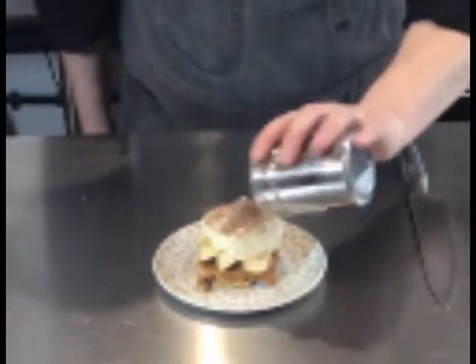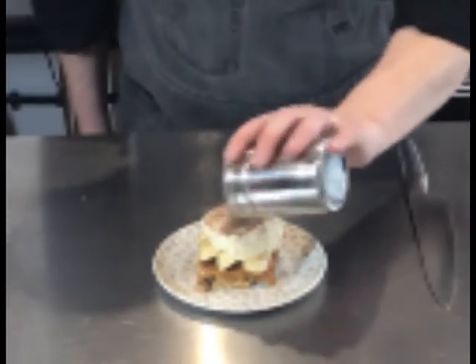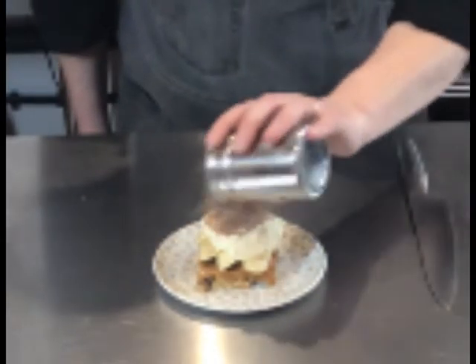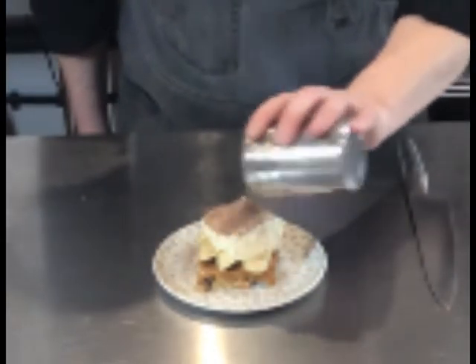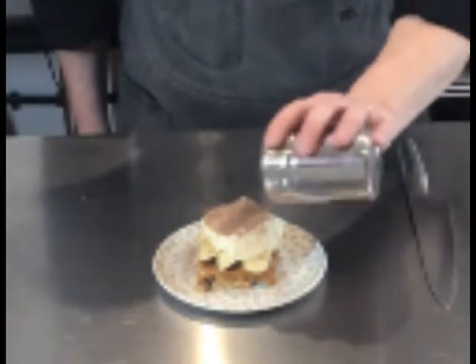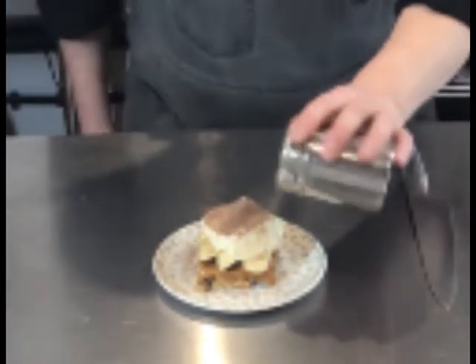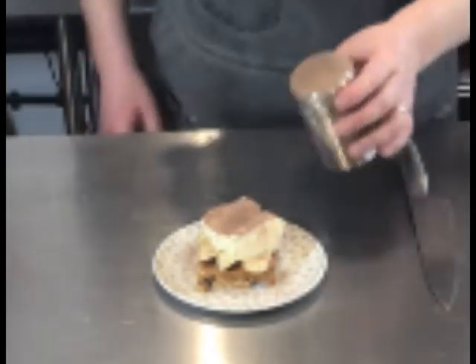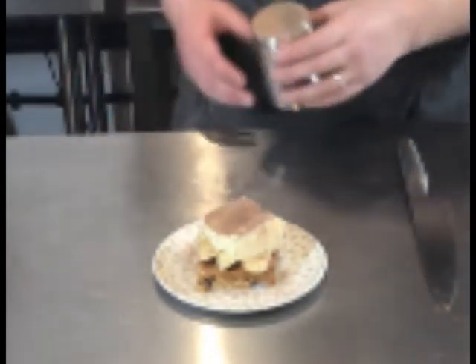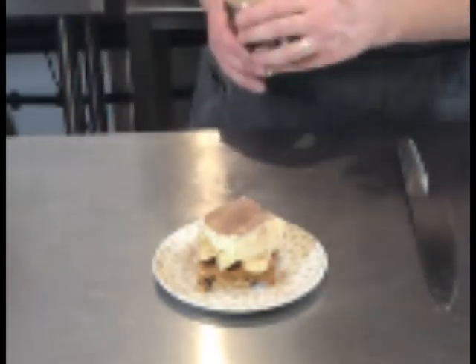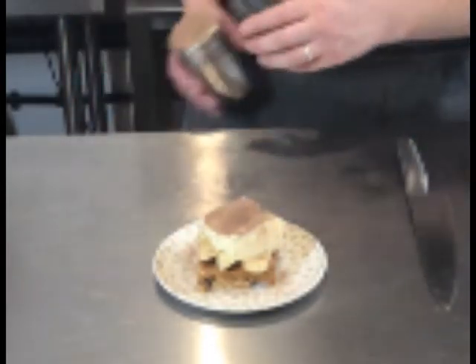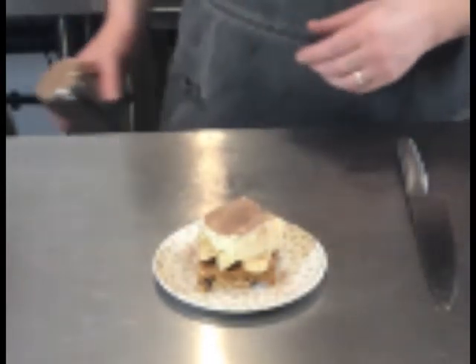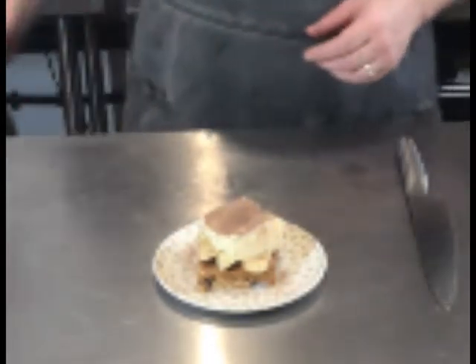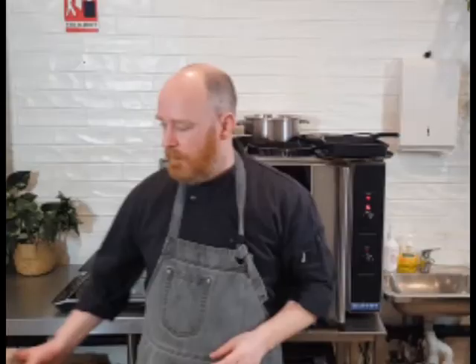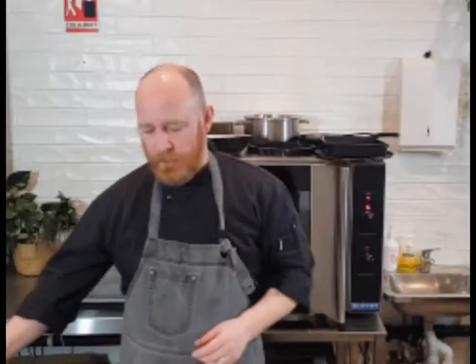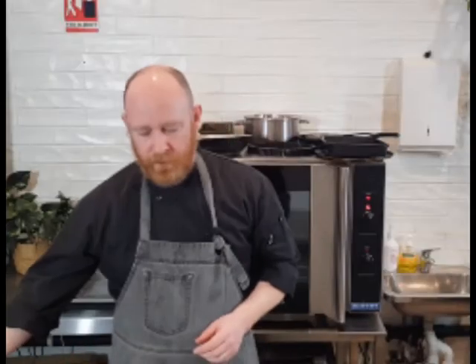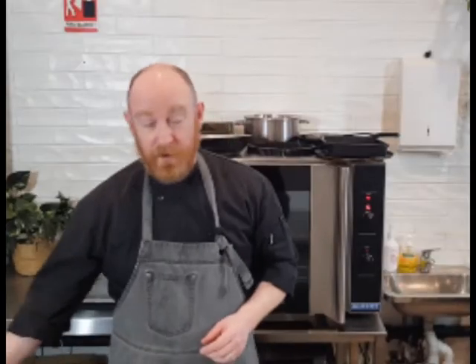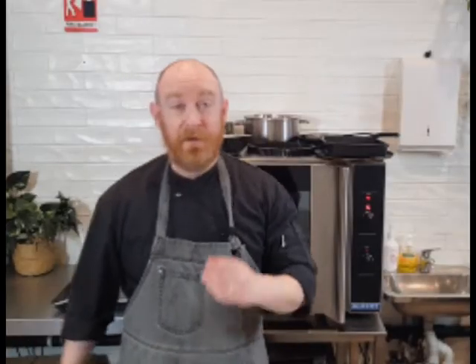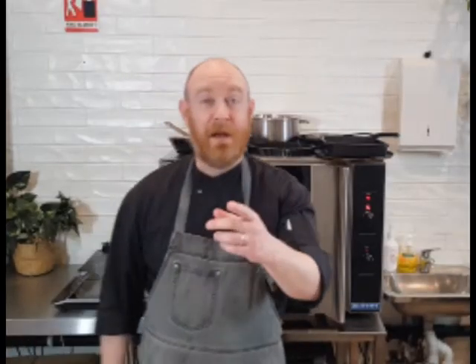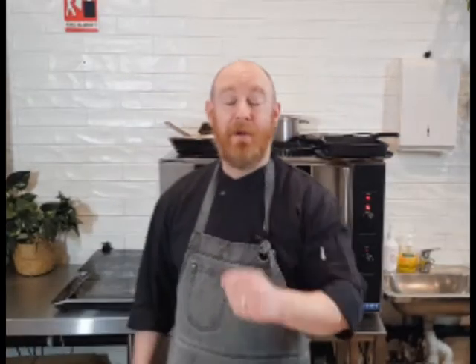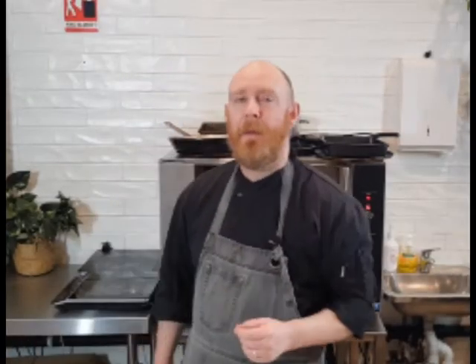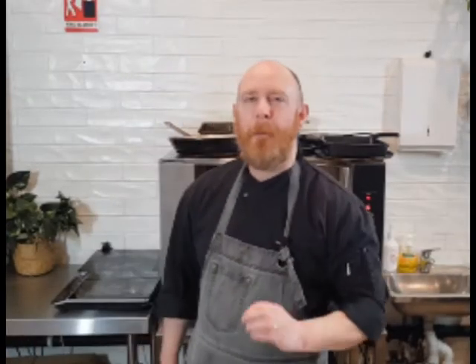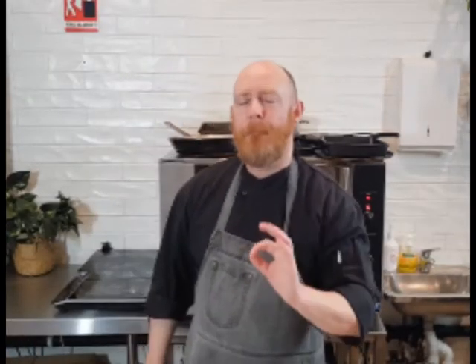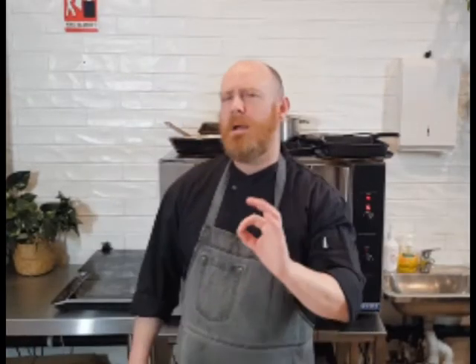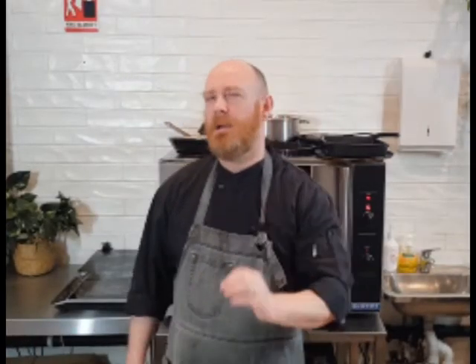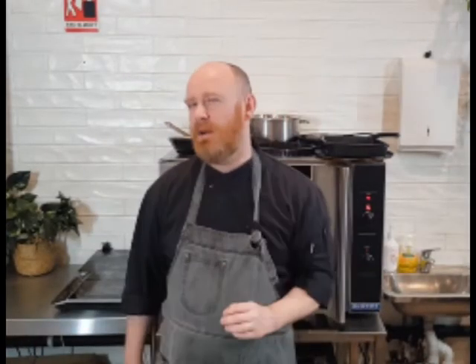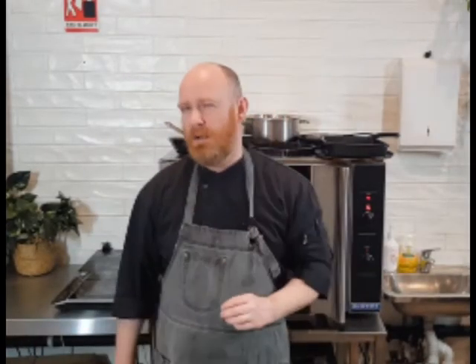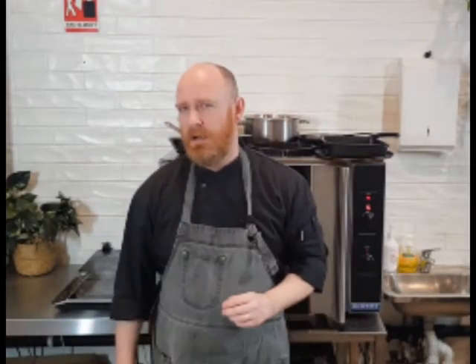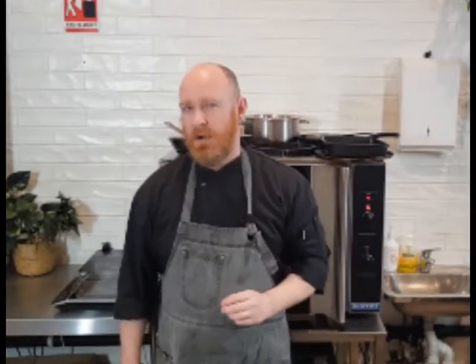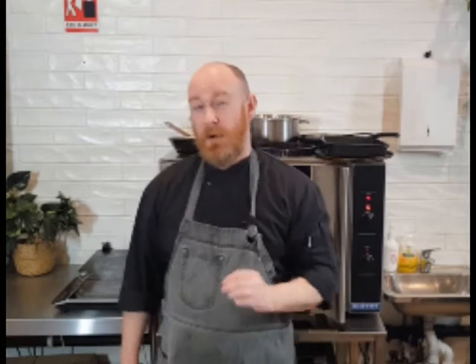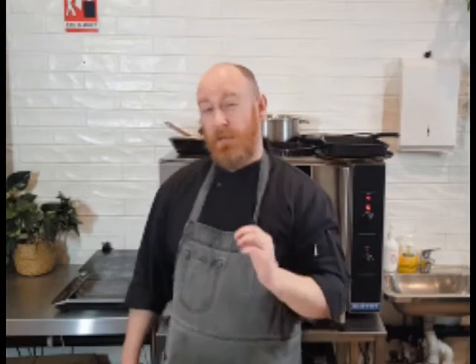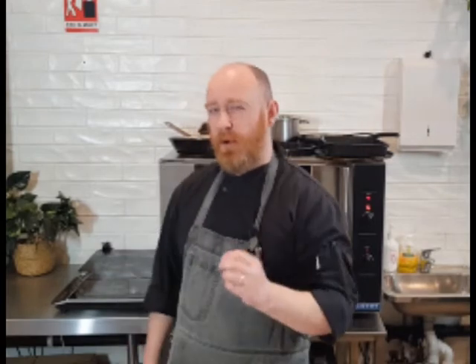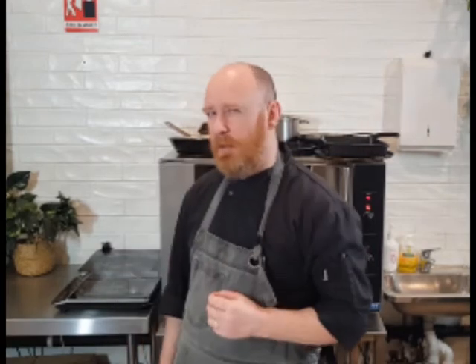There you have it — my best recipe for banoffee pie.